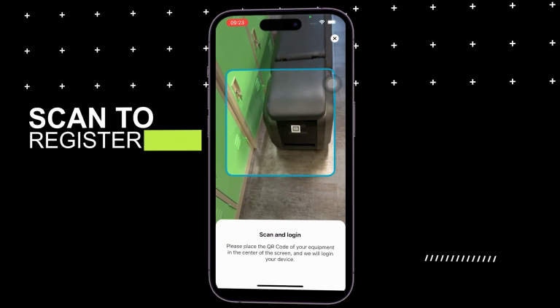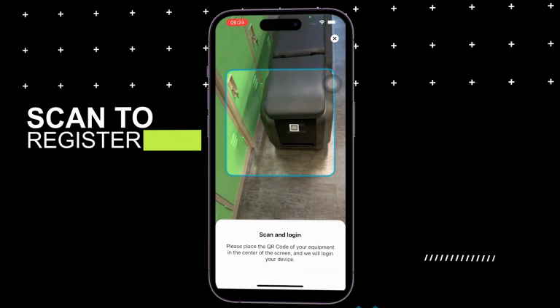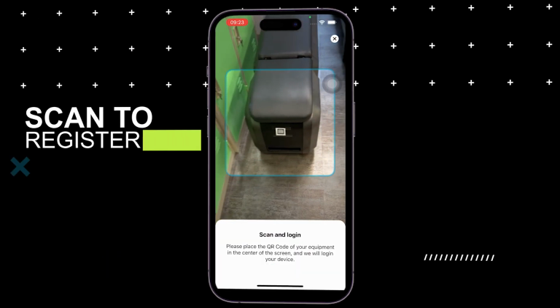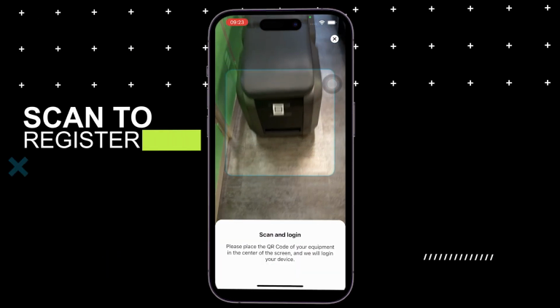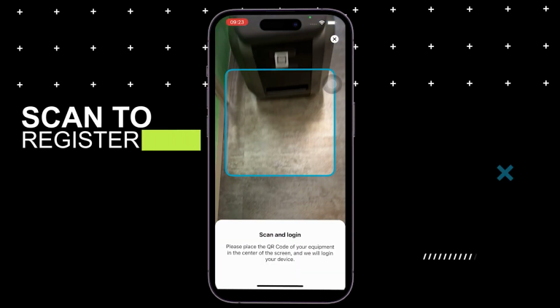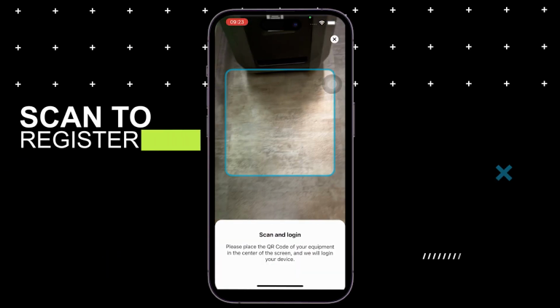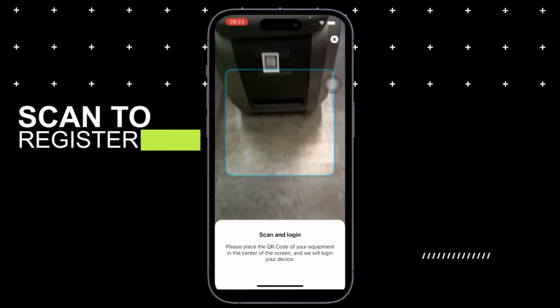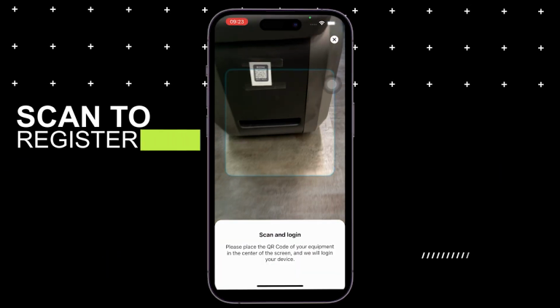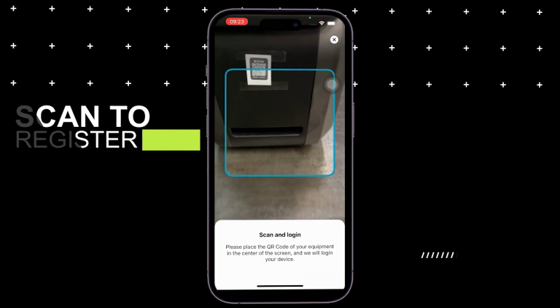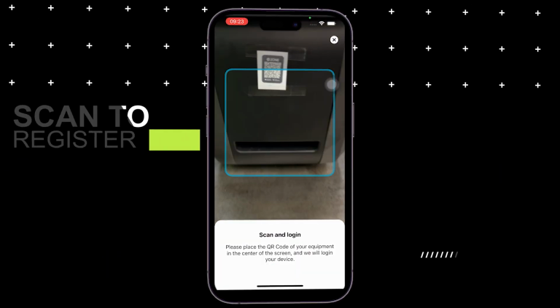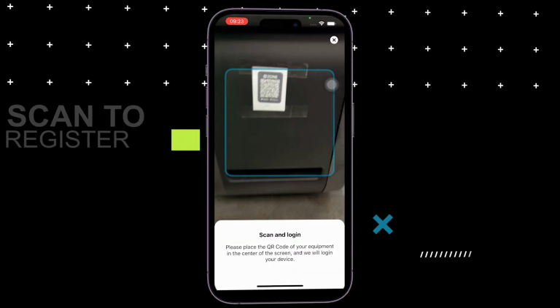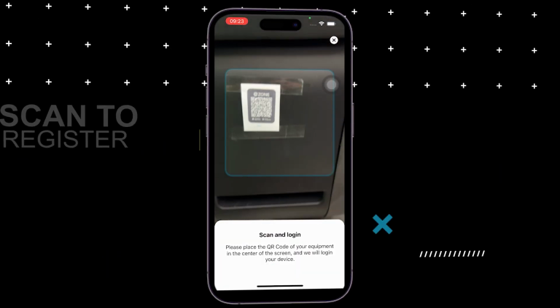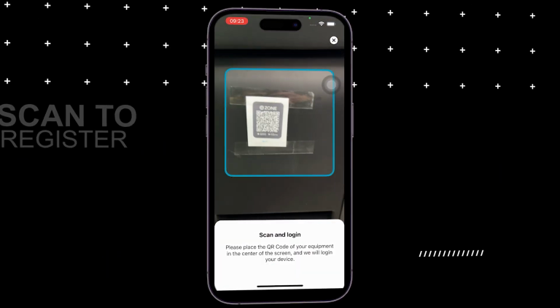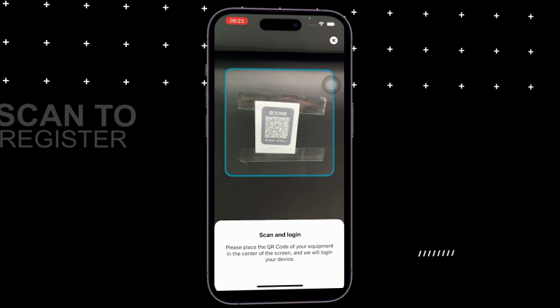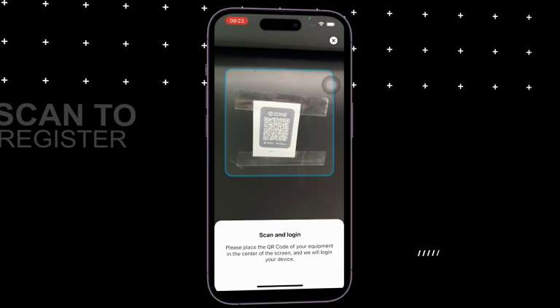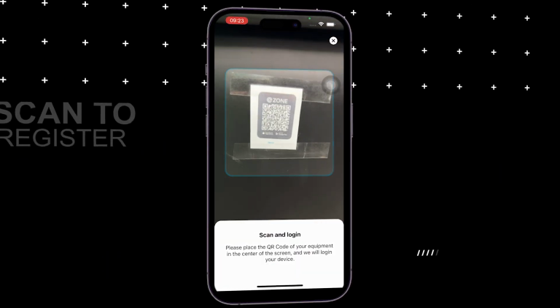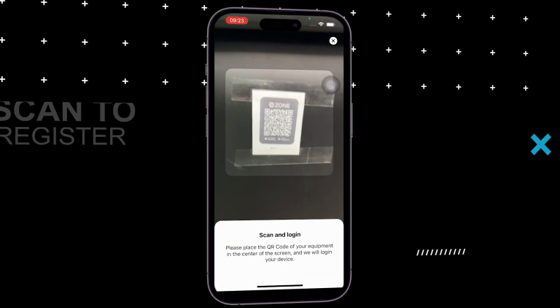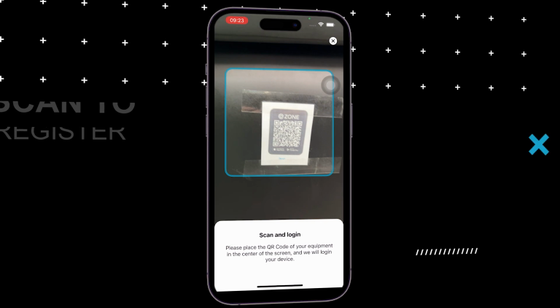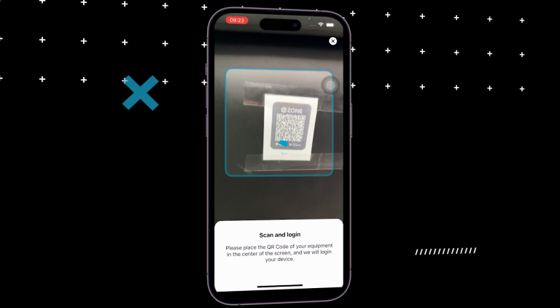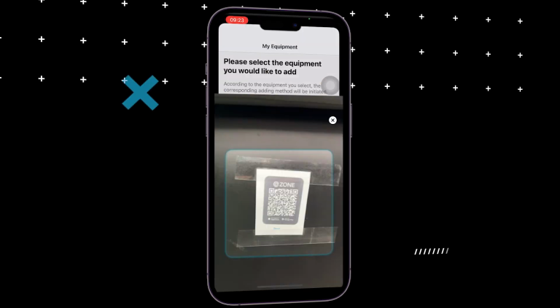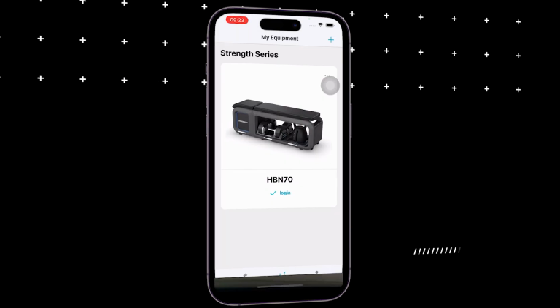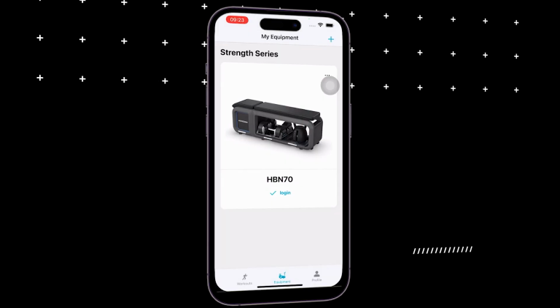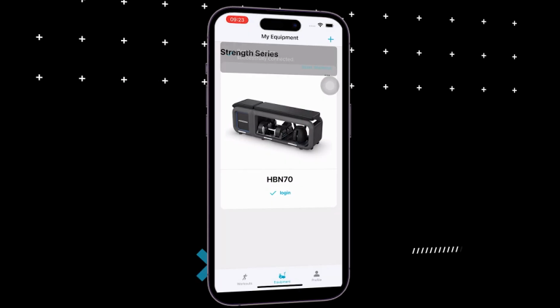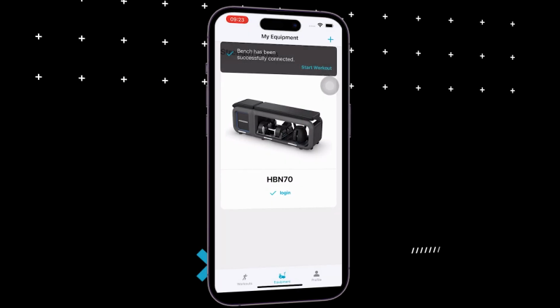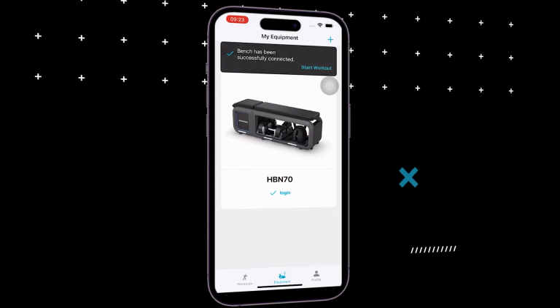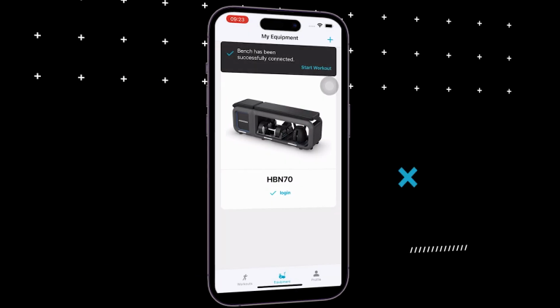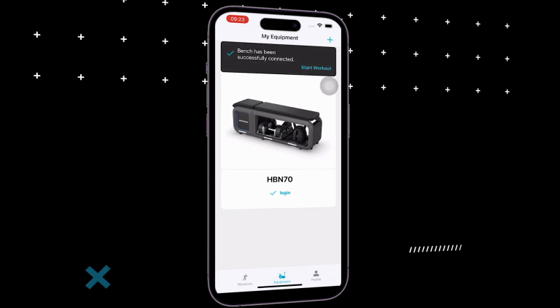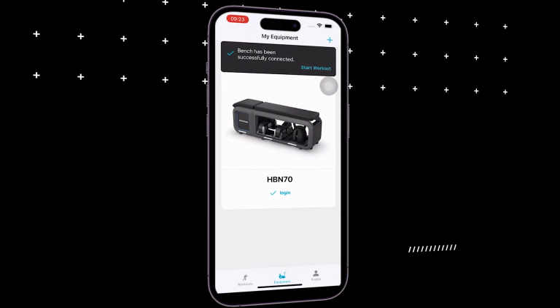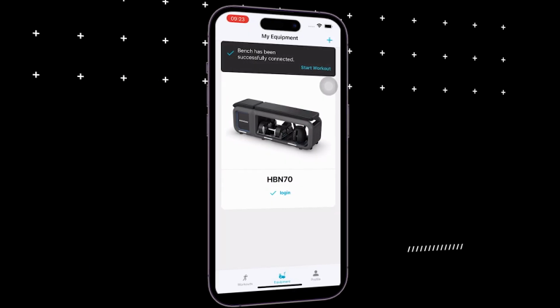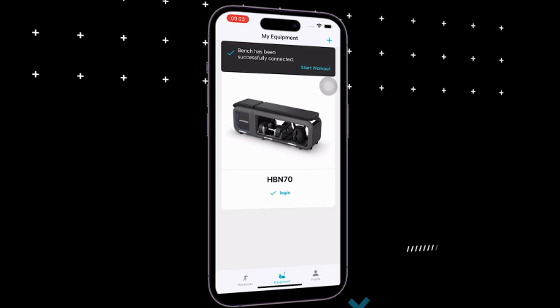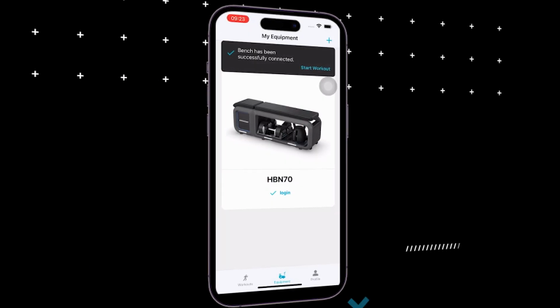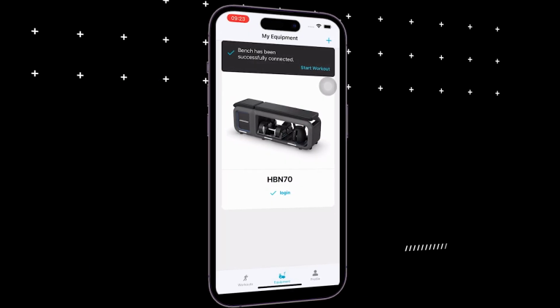Scan the QR code sticker on the strength equipment for registration. Ready for the workout? Log in with the corresponding equipment to watch the content.